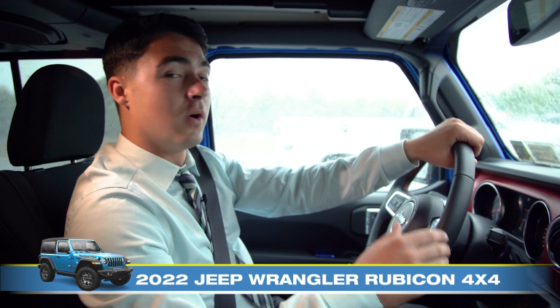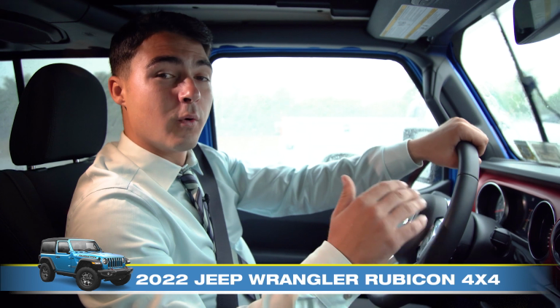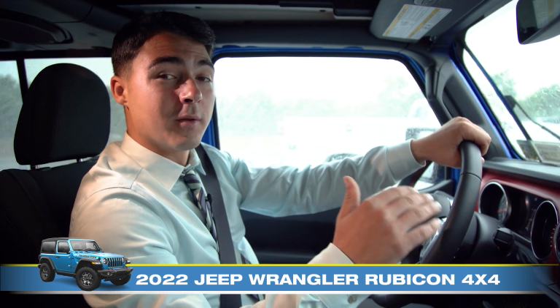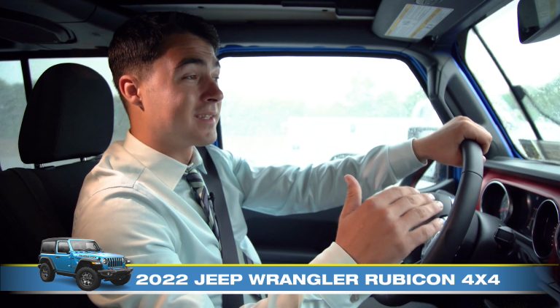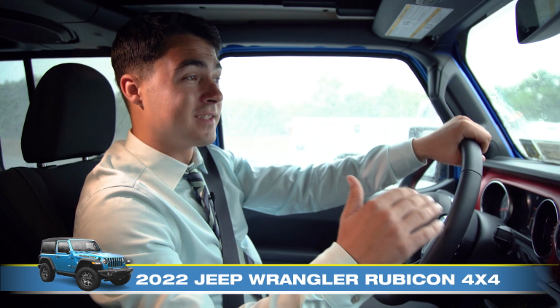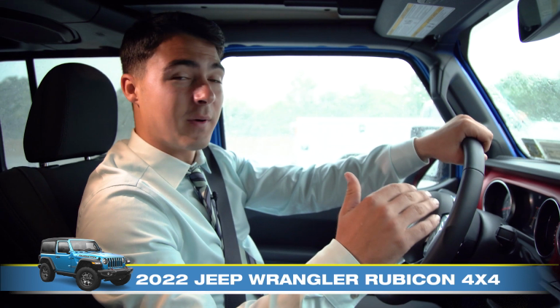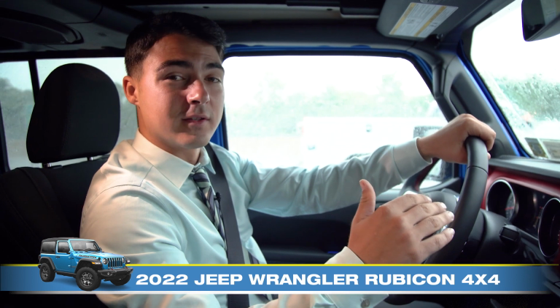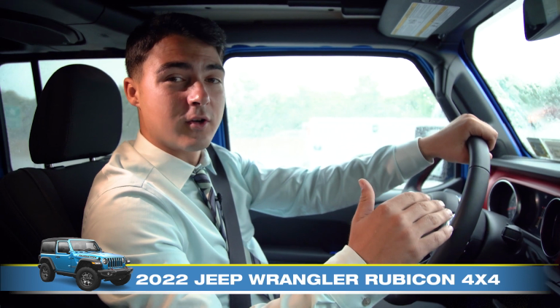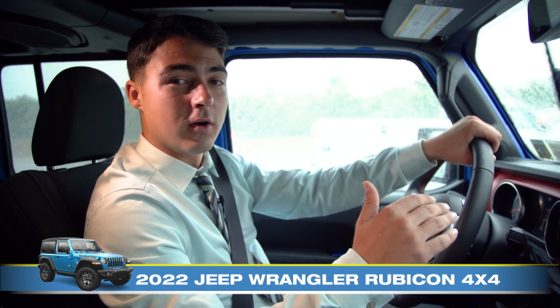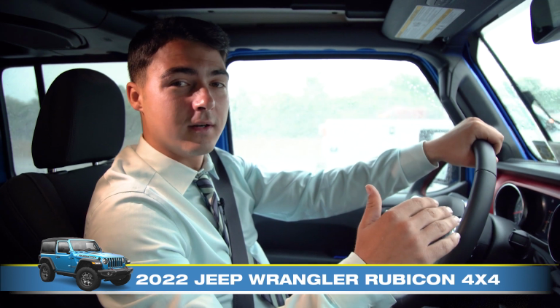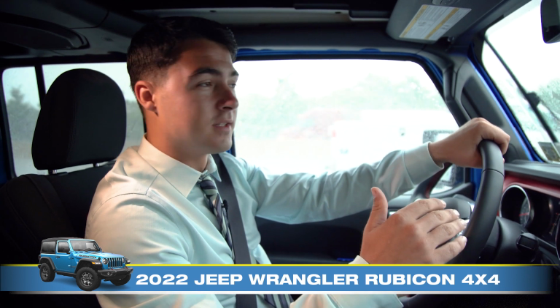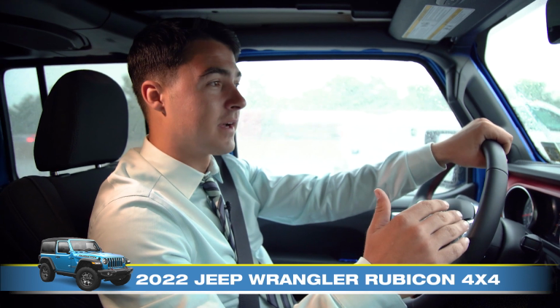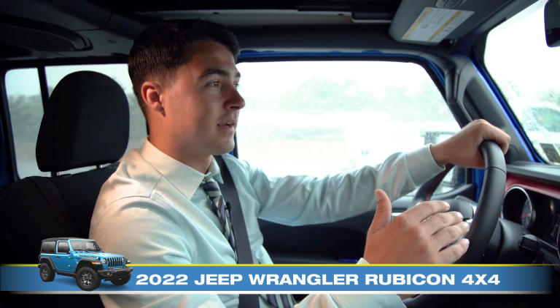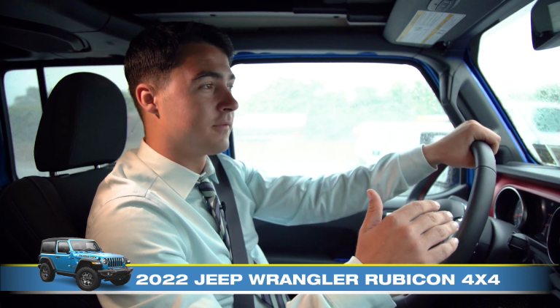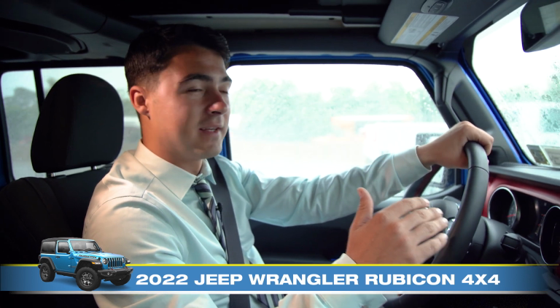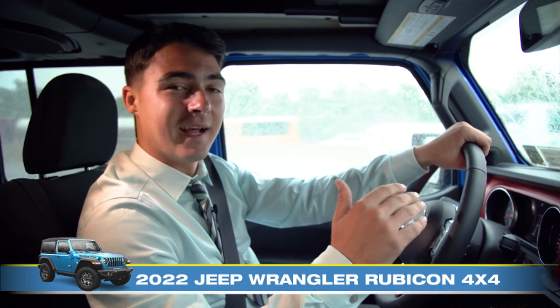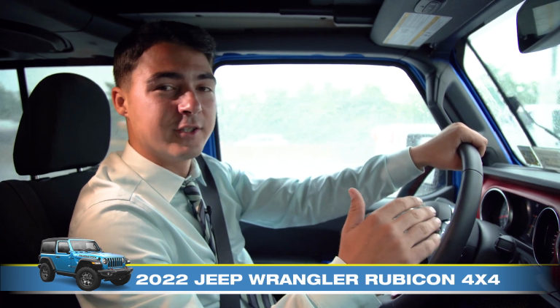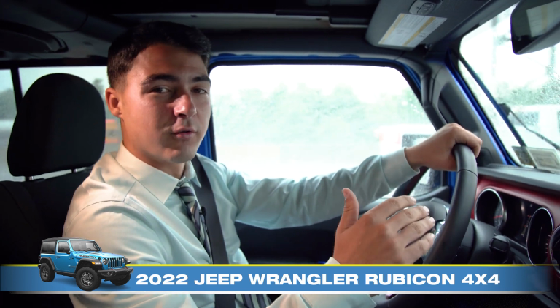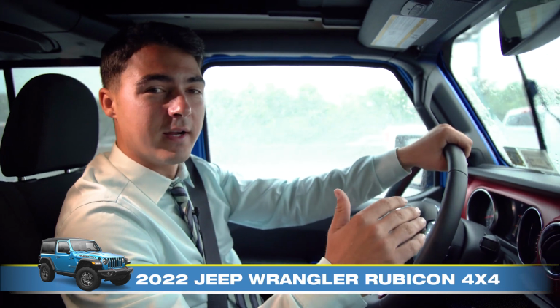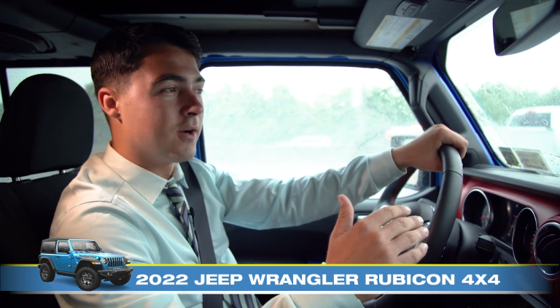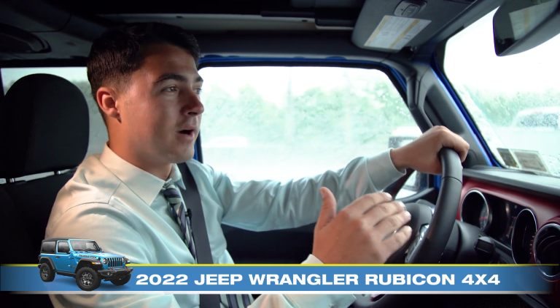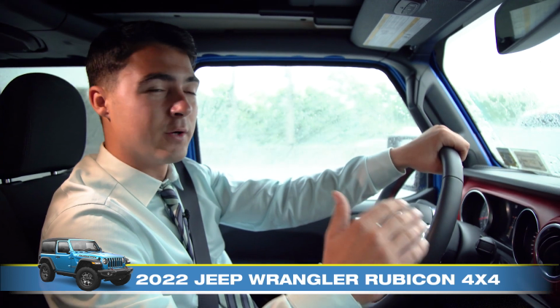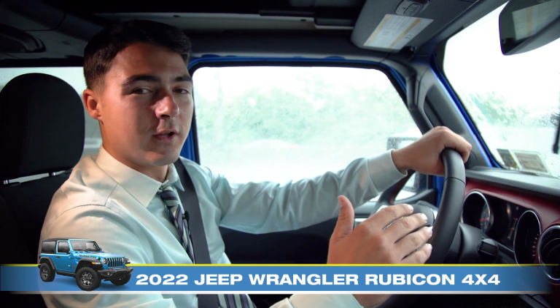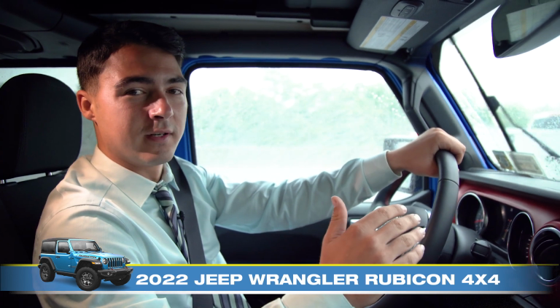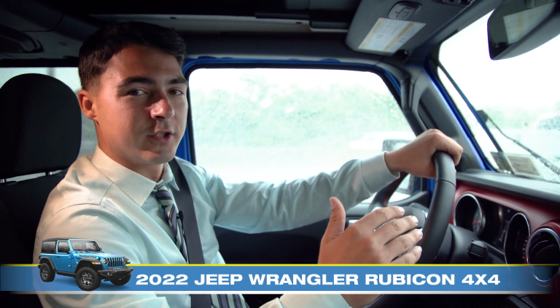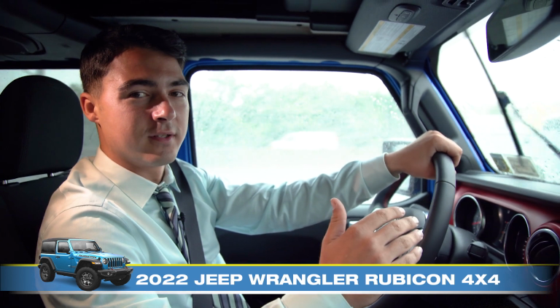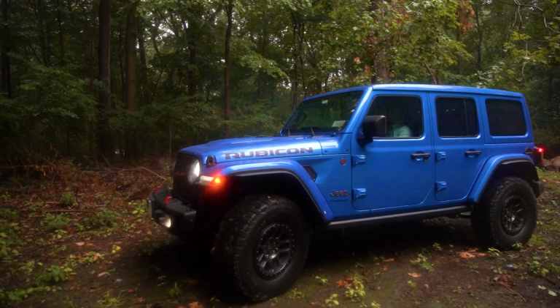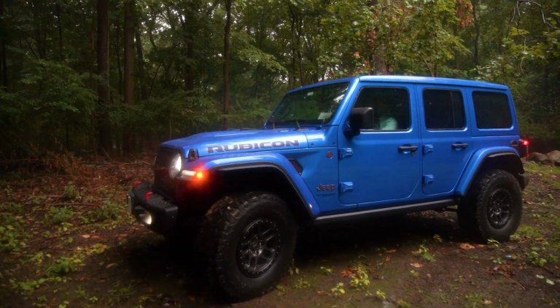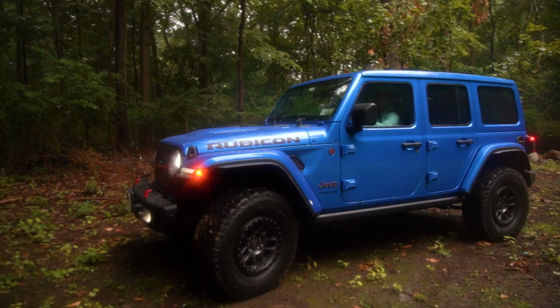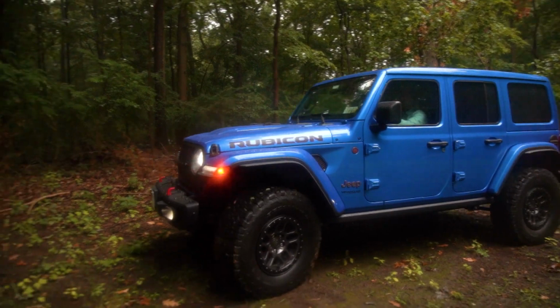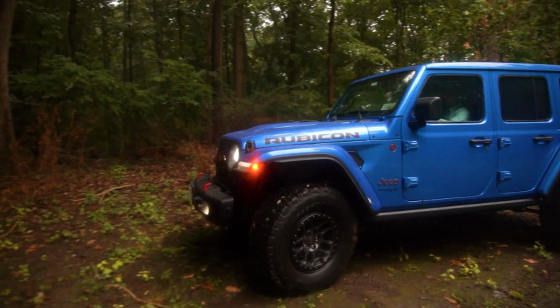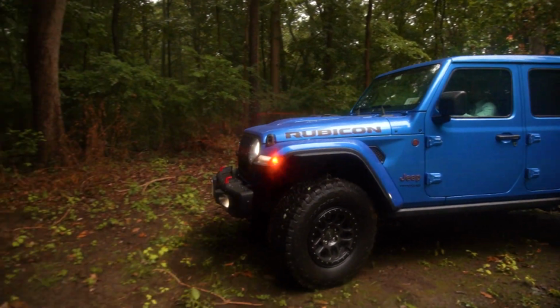One of the best things about this car is the fact that it can face any terrain or any weather conditions, just as you can see.